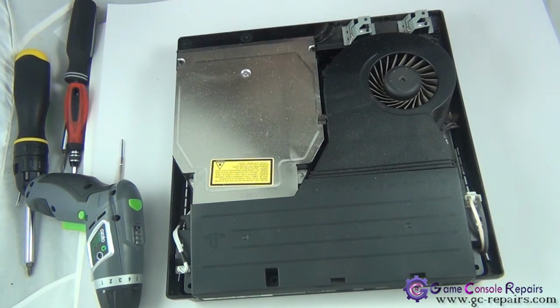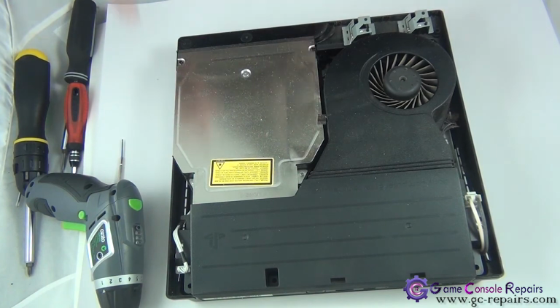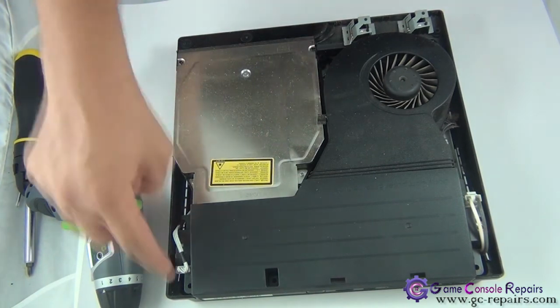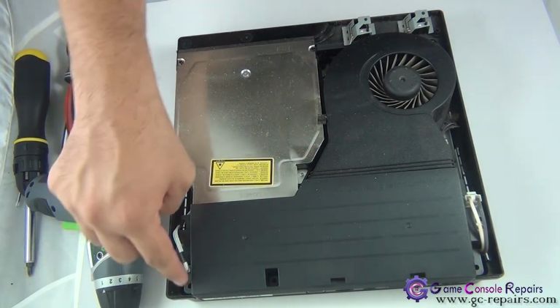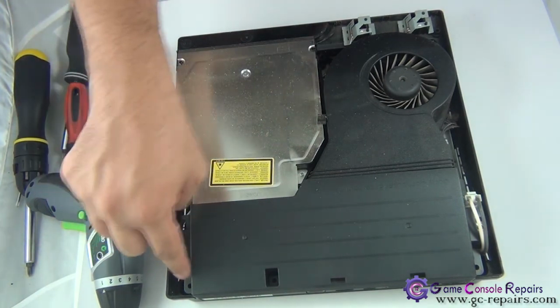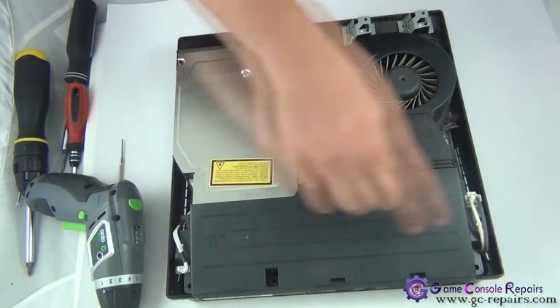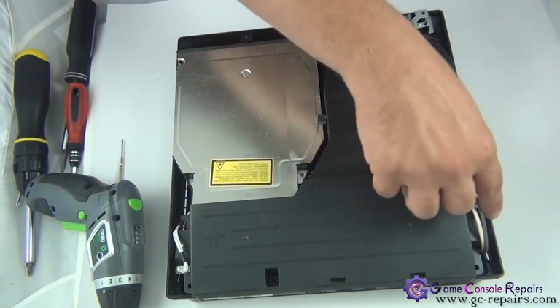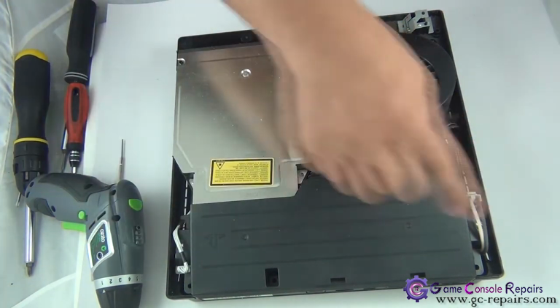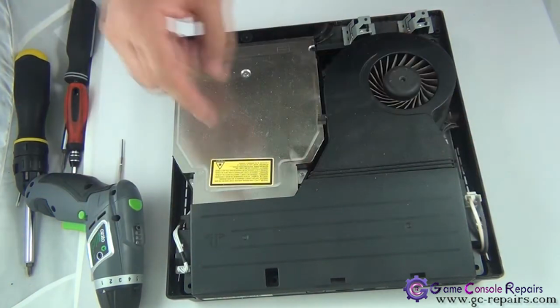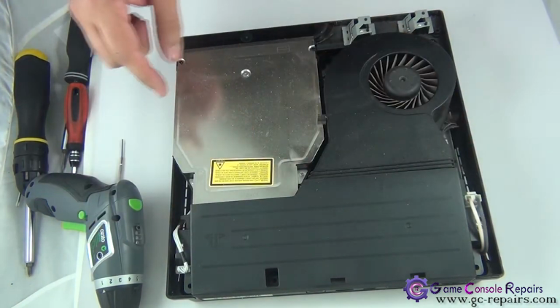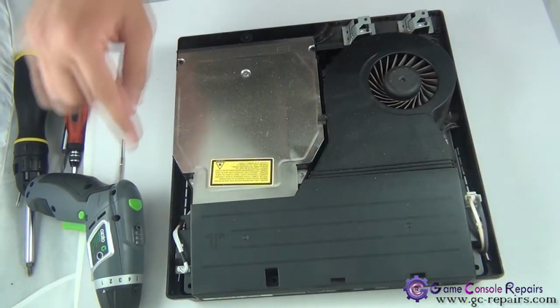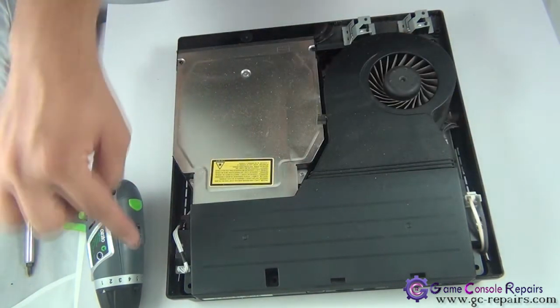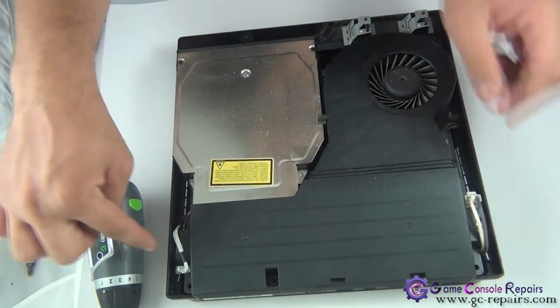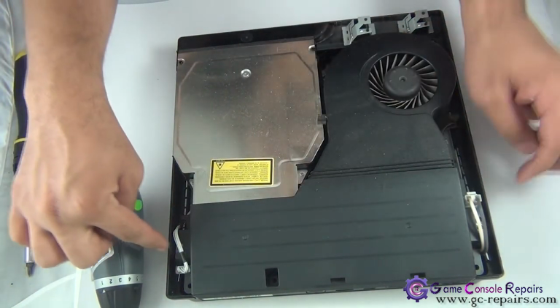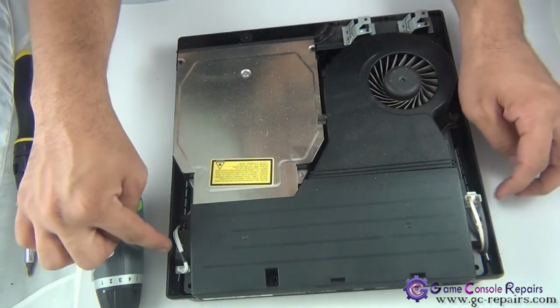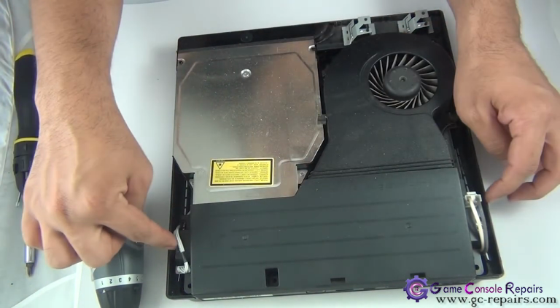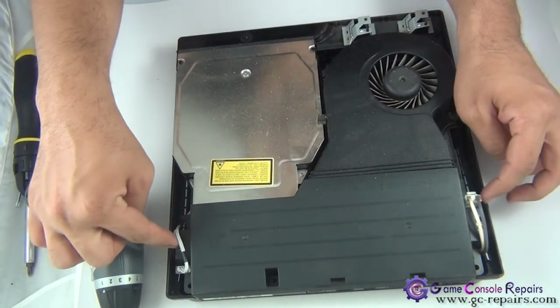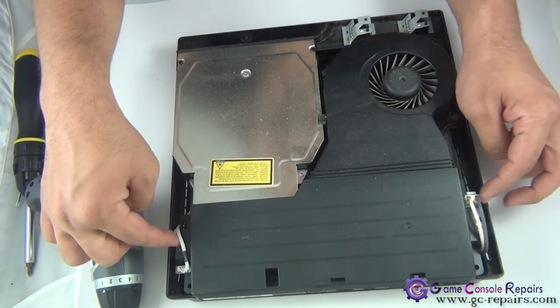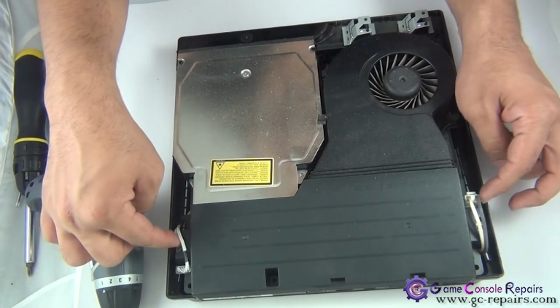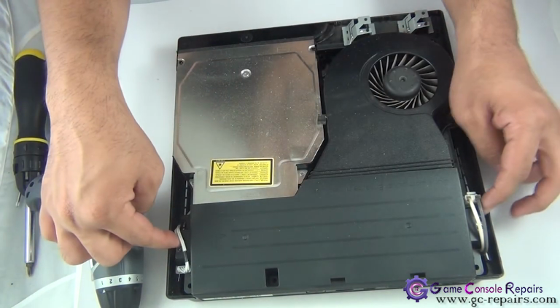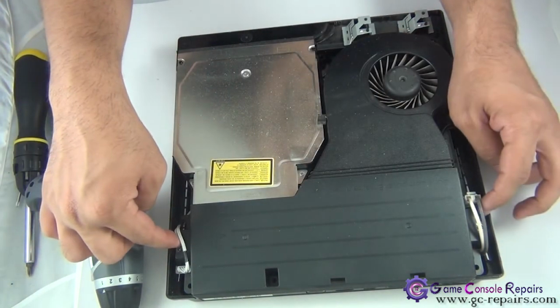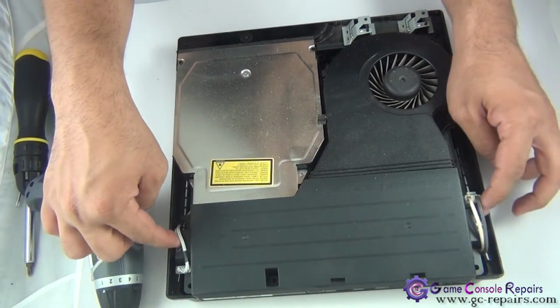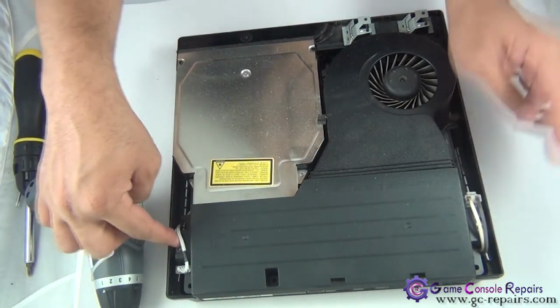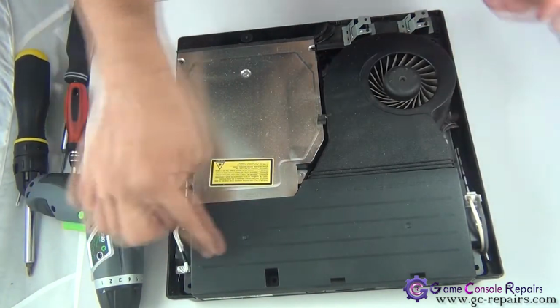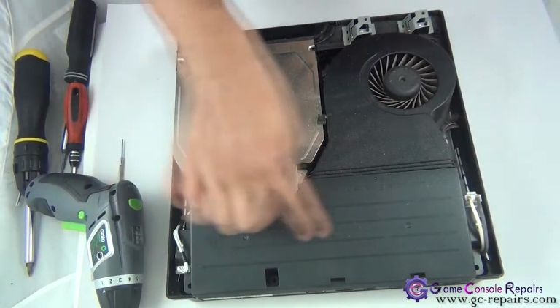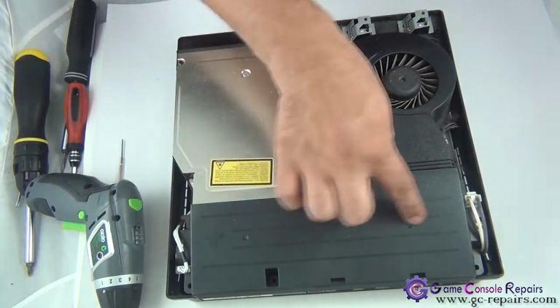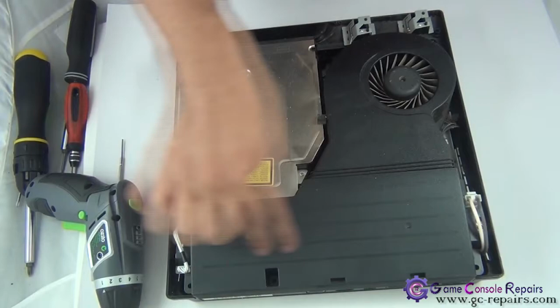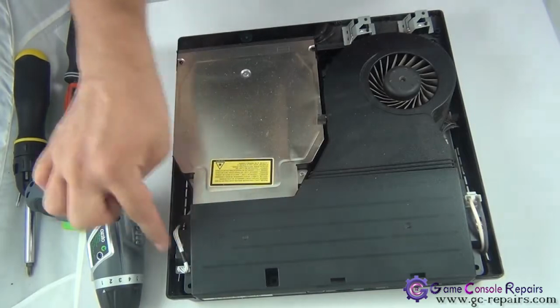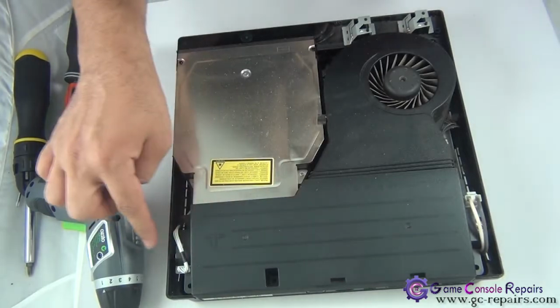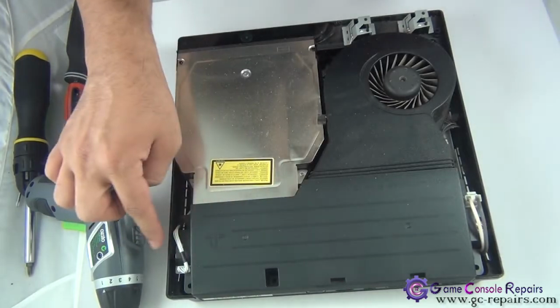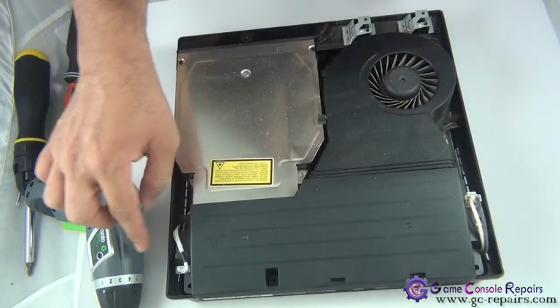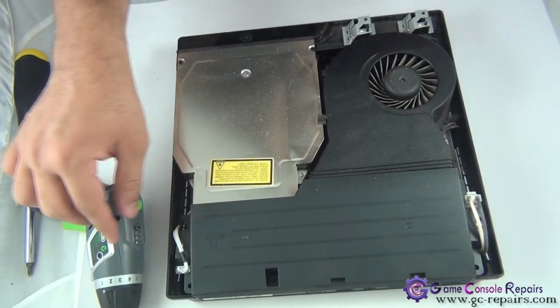Next, disconnect these two cables and remove these two screws, and we'll be taking out our power supply.